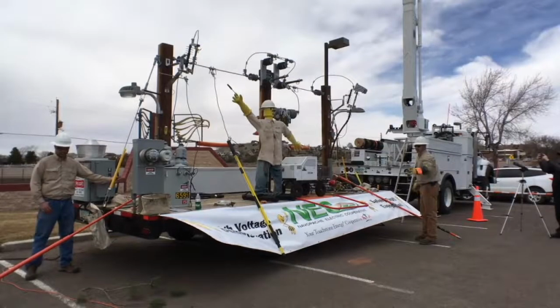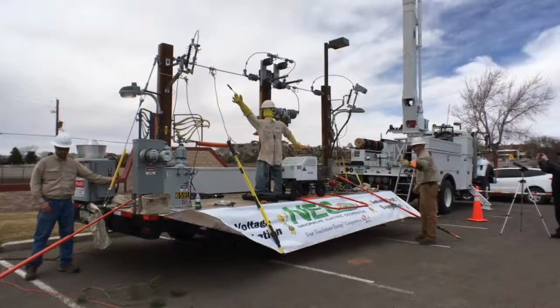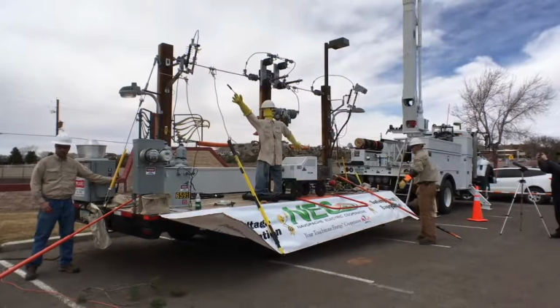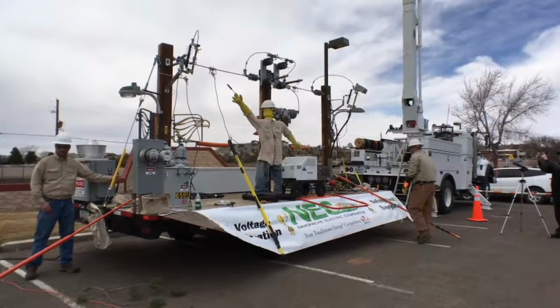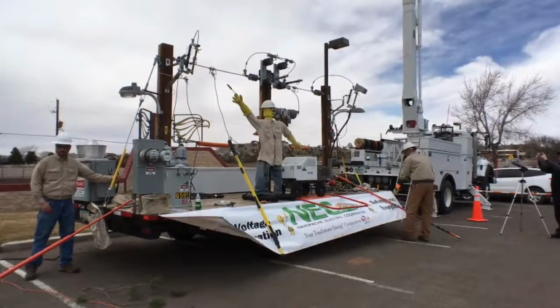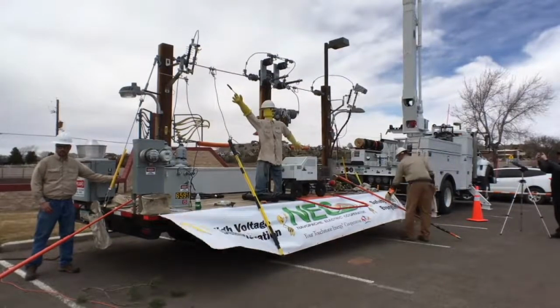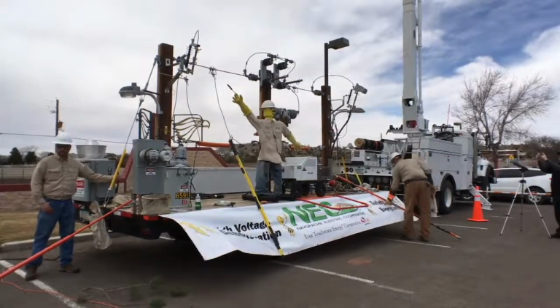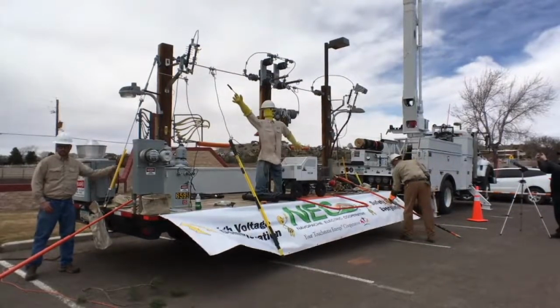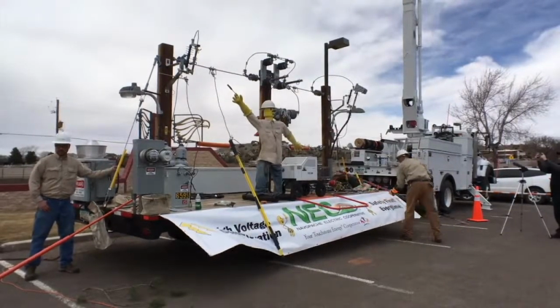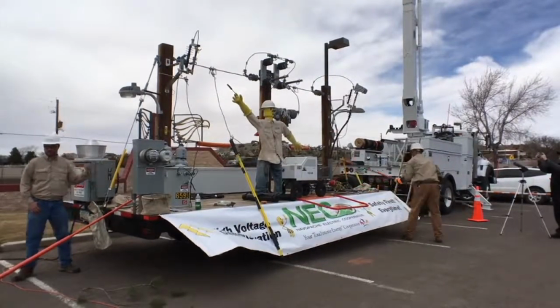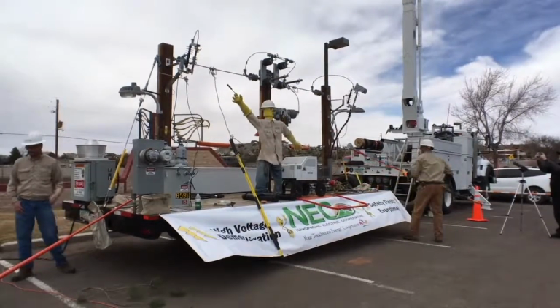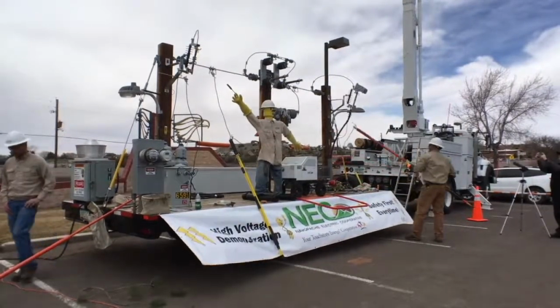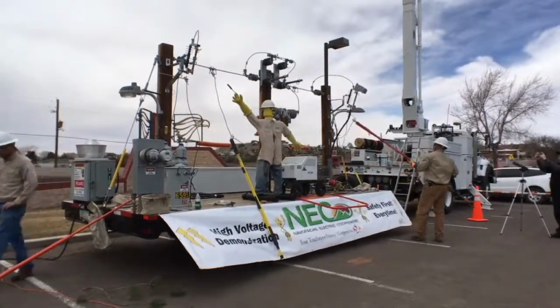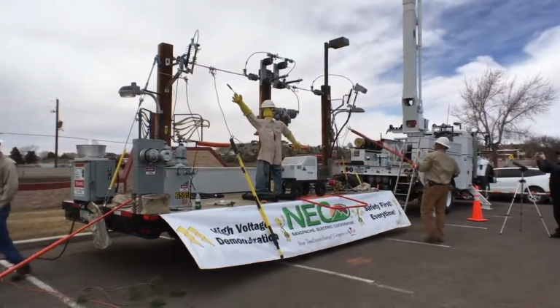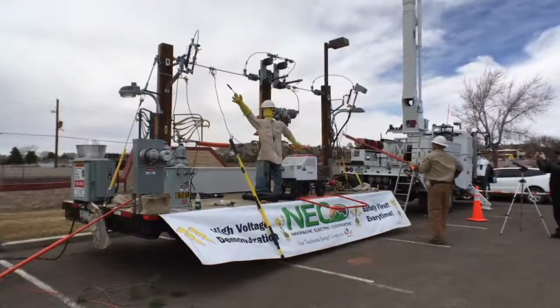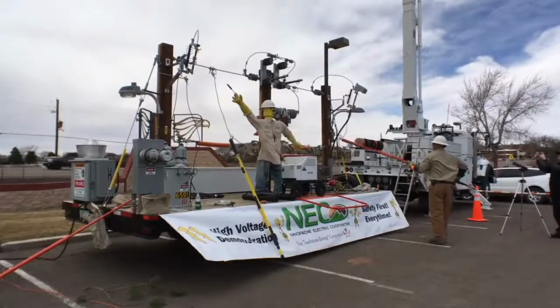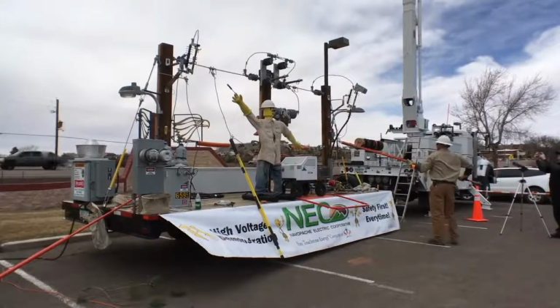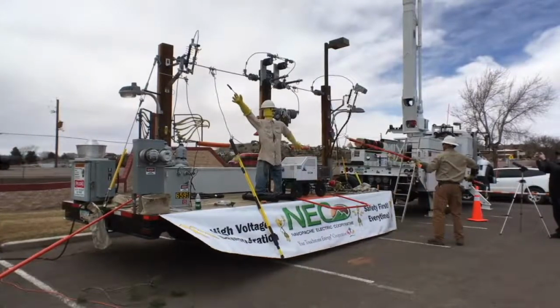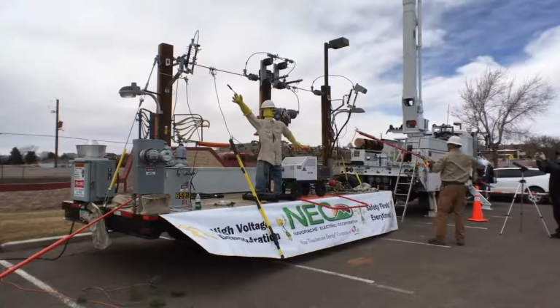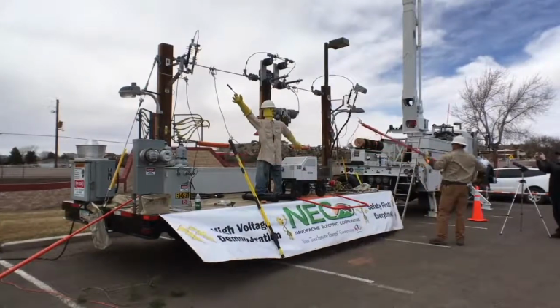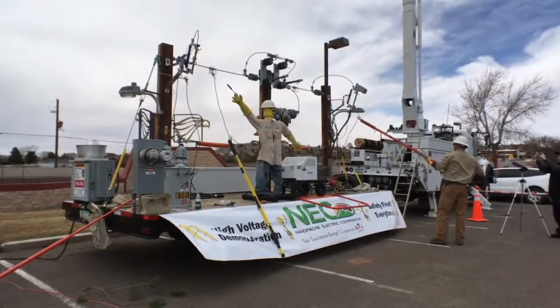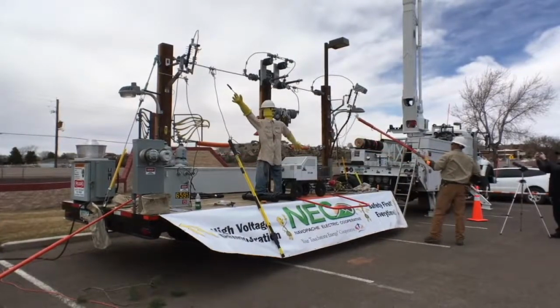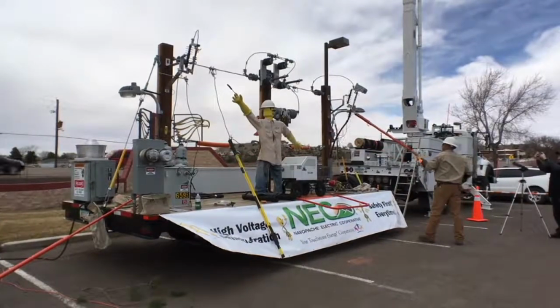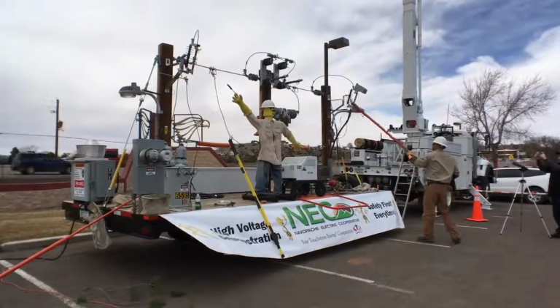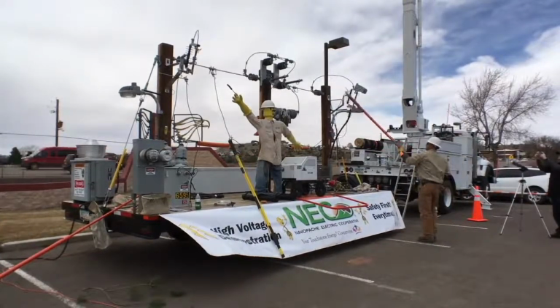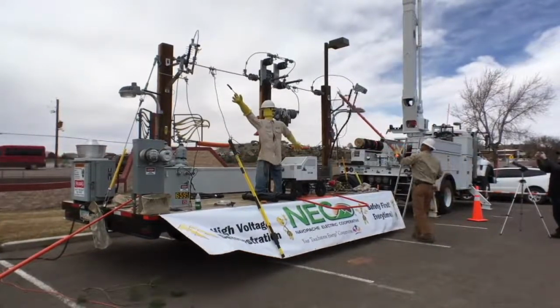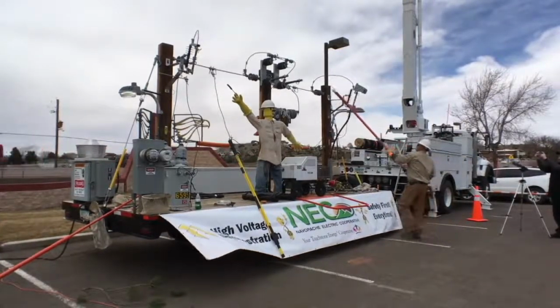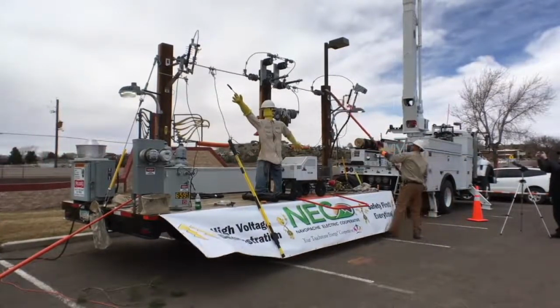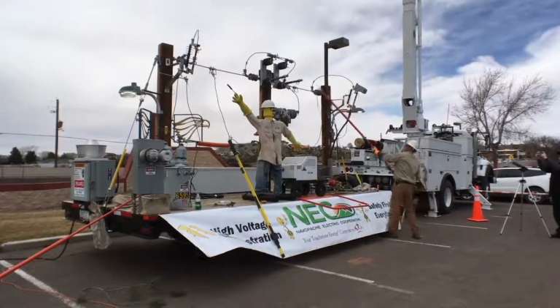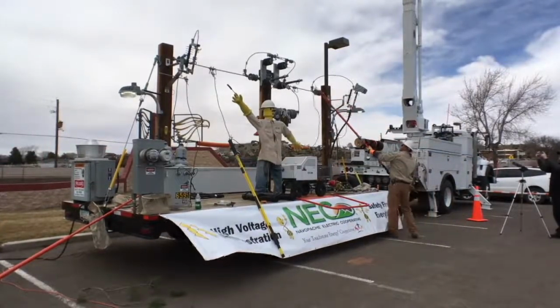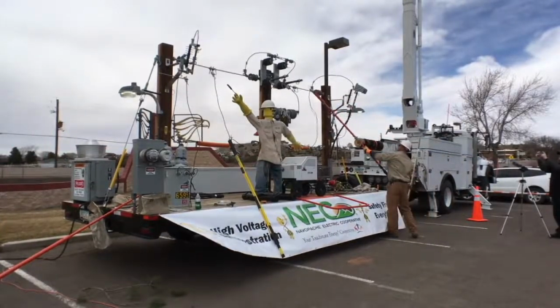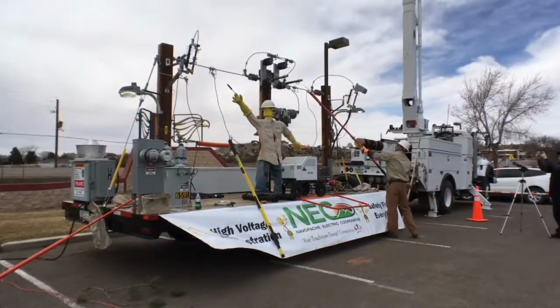All right, here we go. Watch the top of the shotgun. This is going to be a high voltage fault — no wind. Here we go.